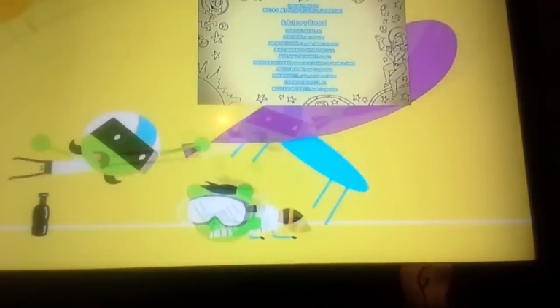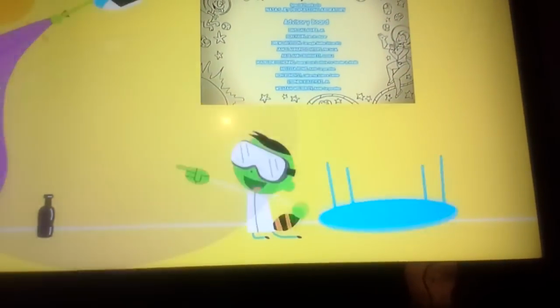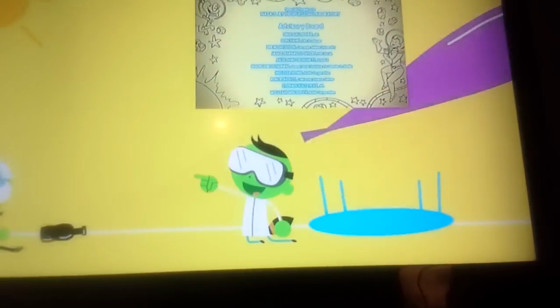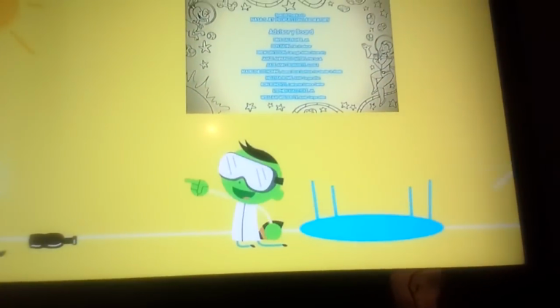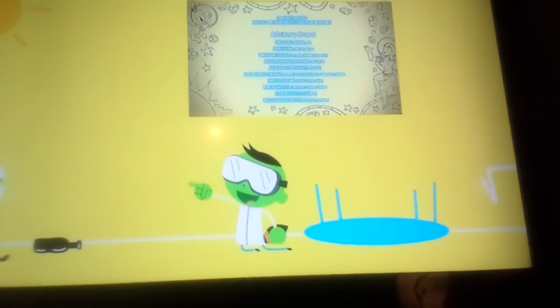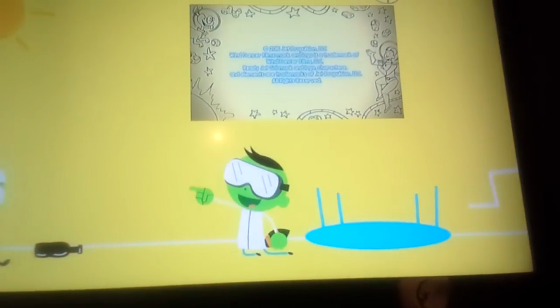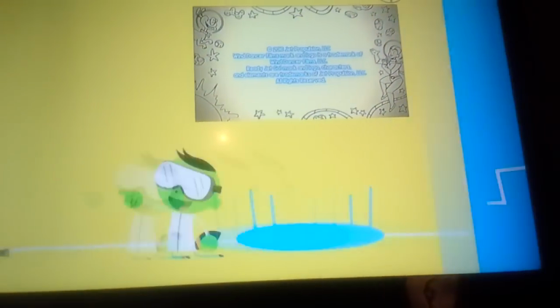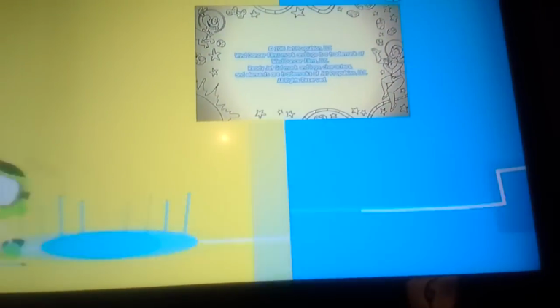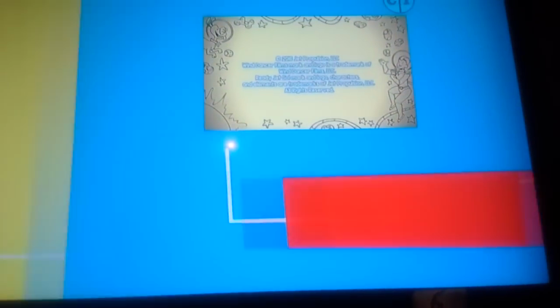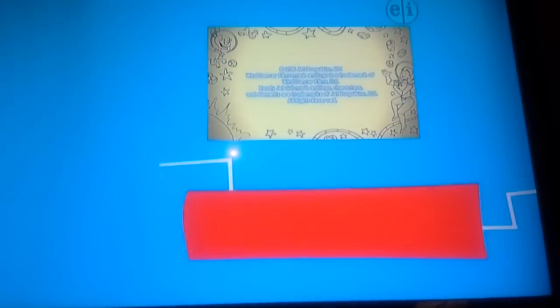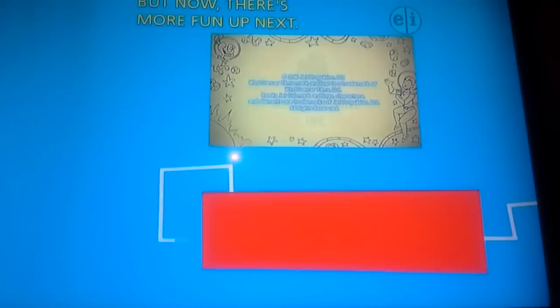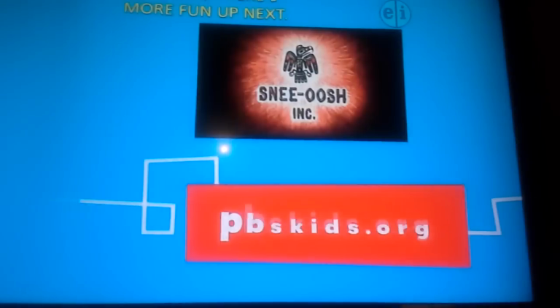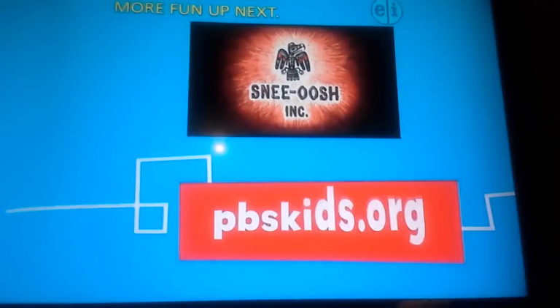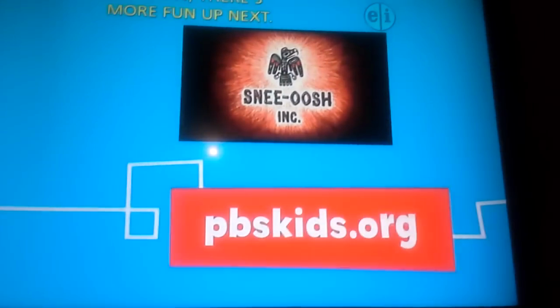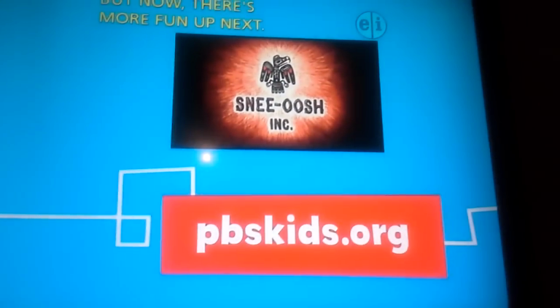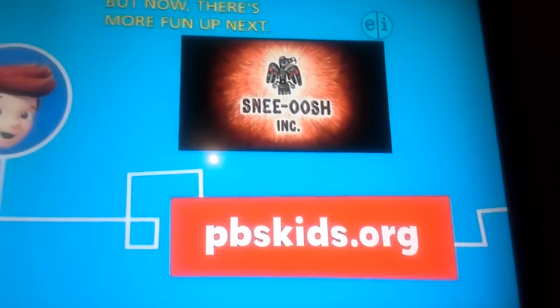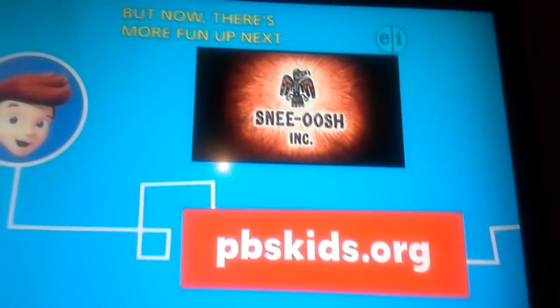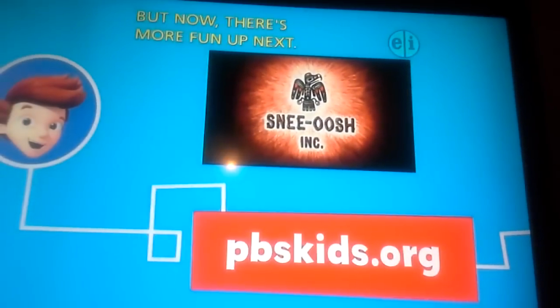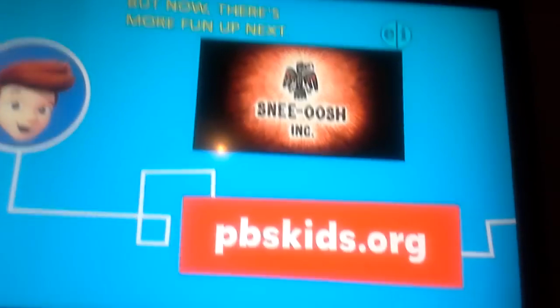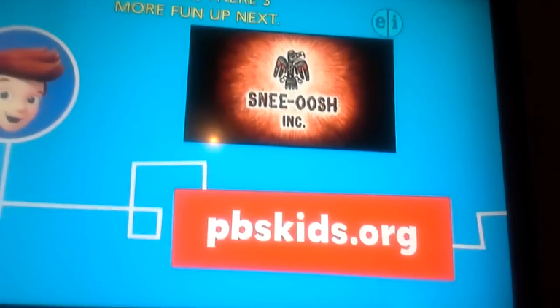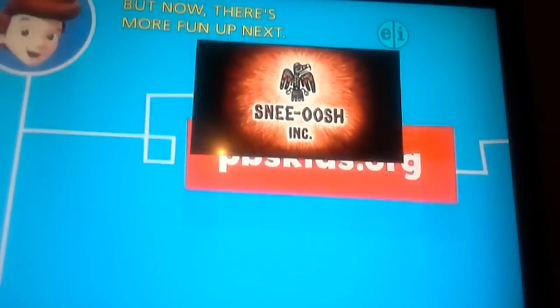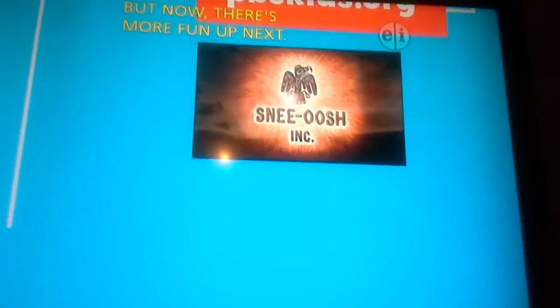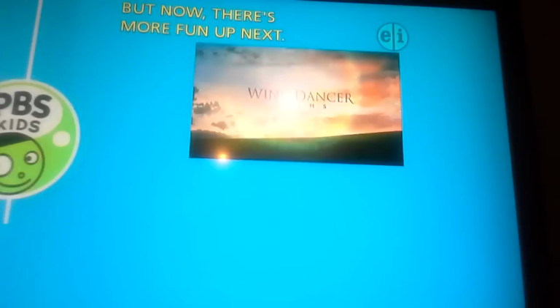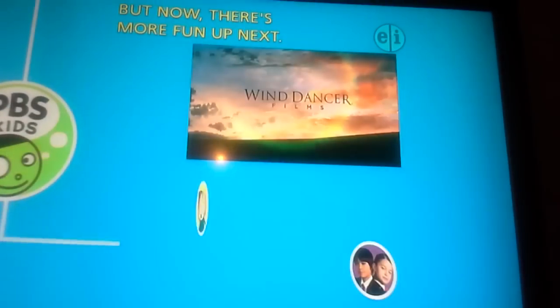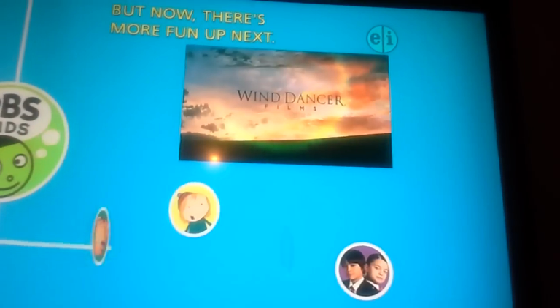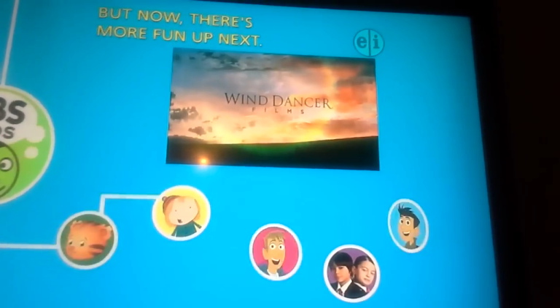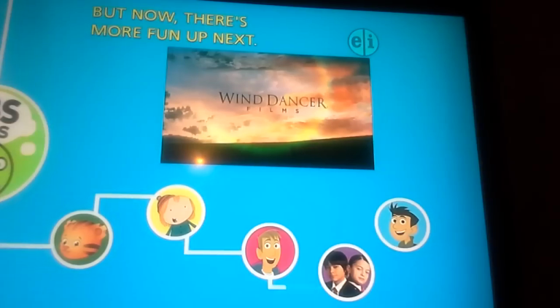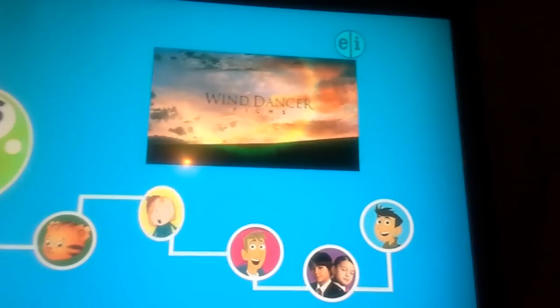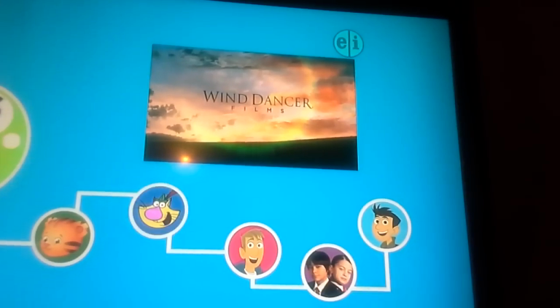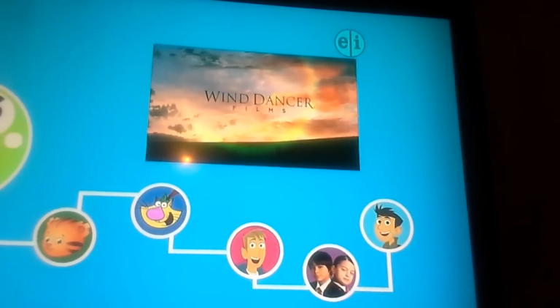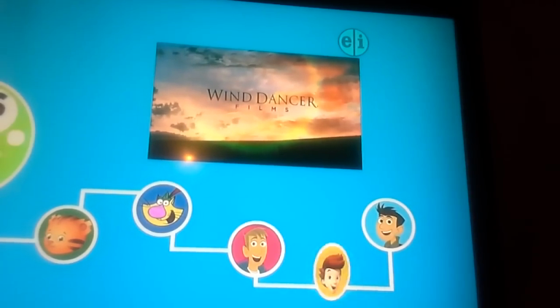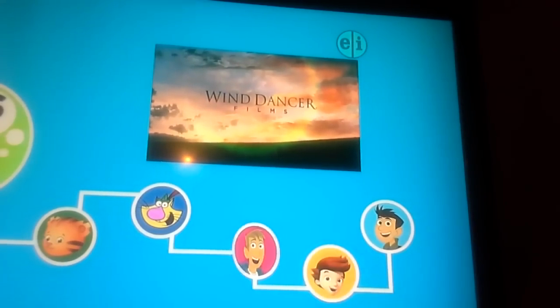Remember, you can watch Ready, Check, Go! anytime on pbskids.org. But now, more fun up next!